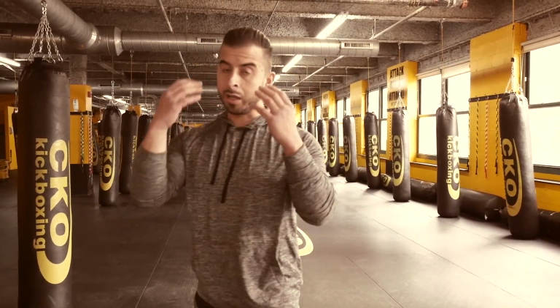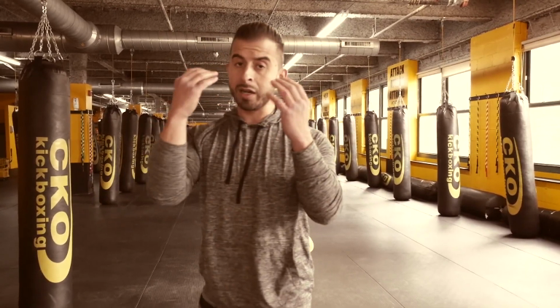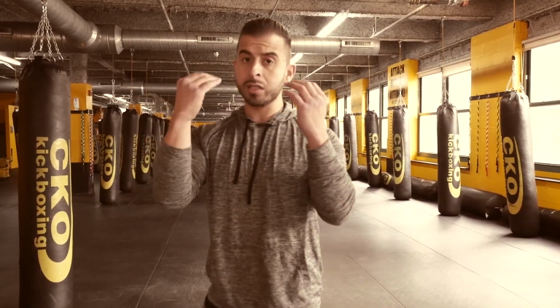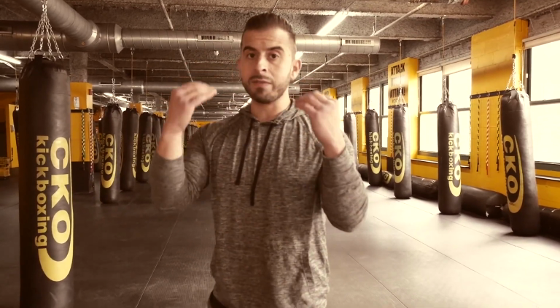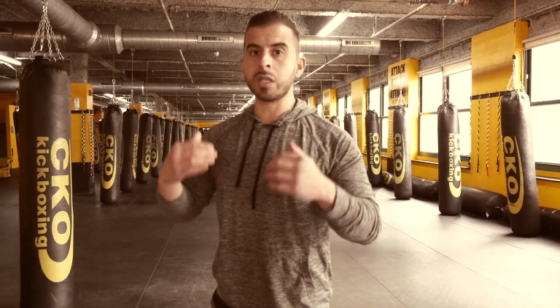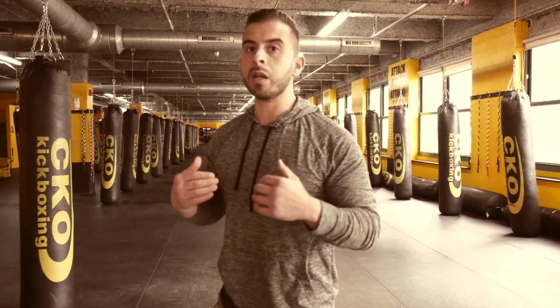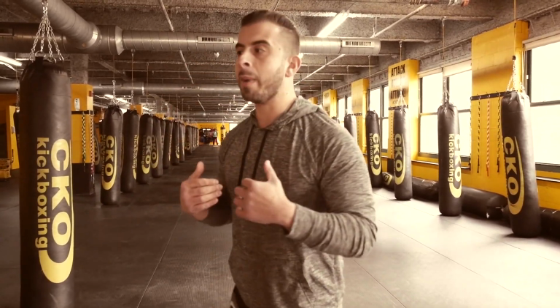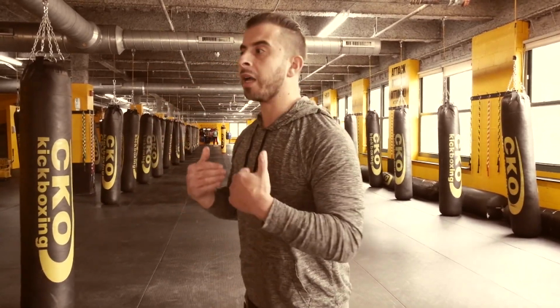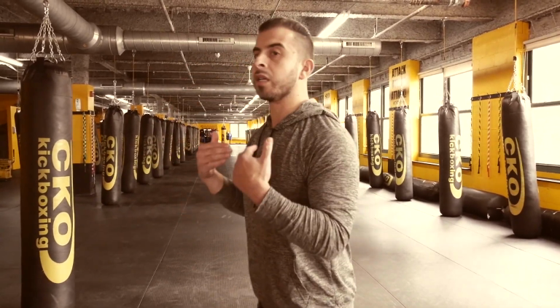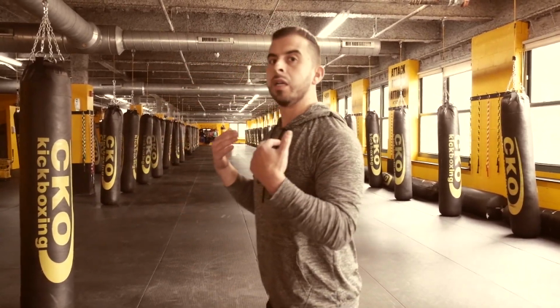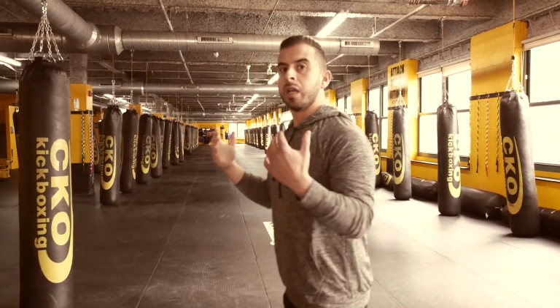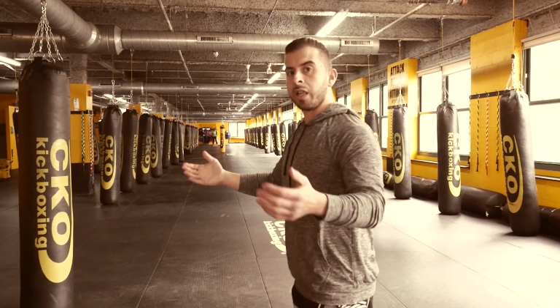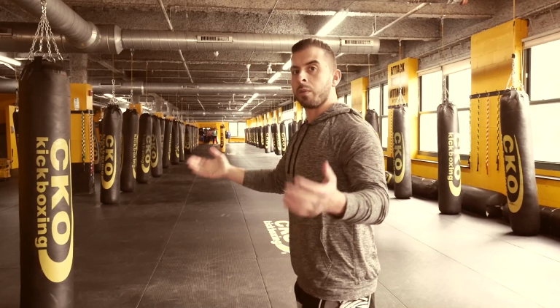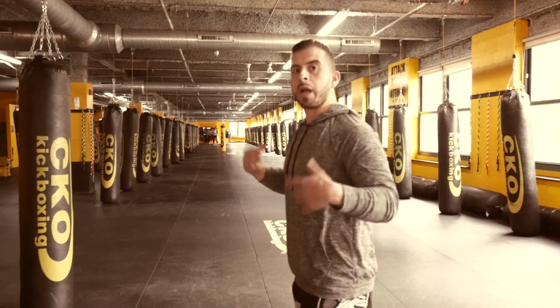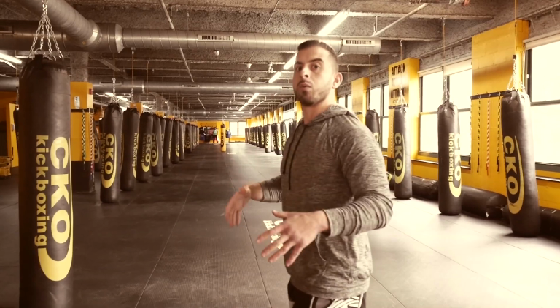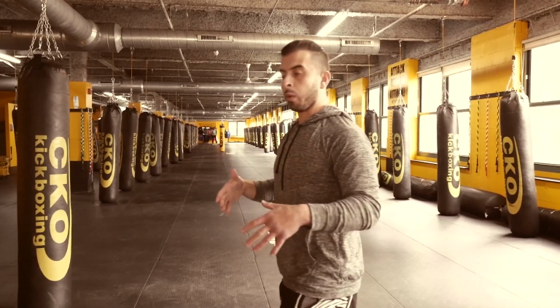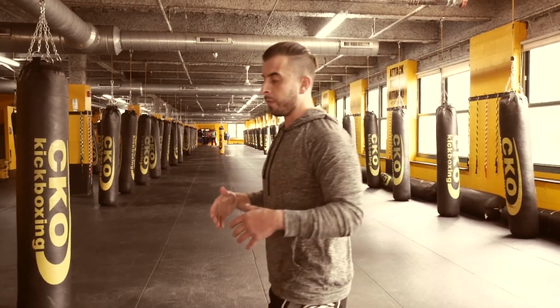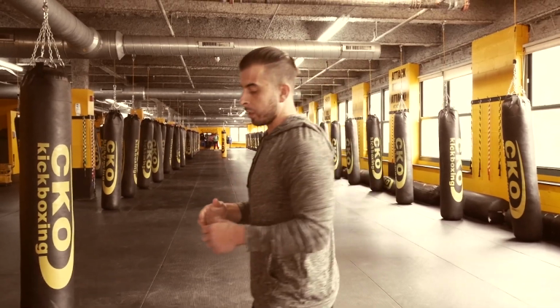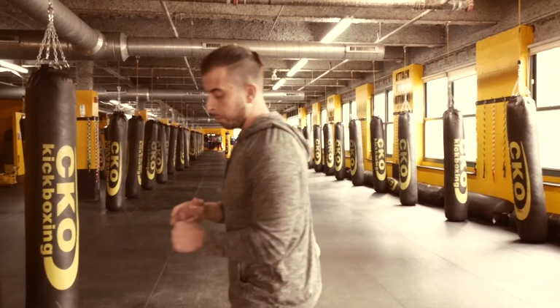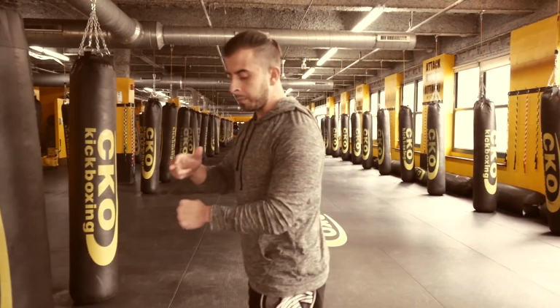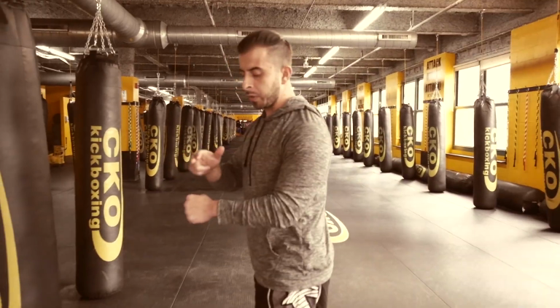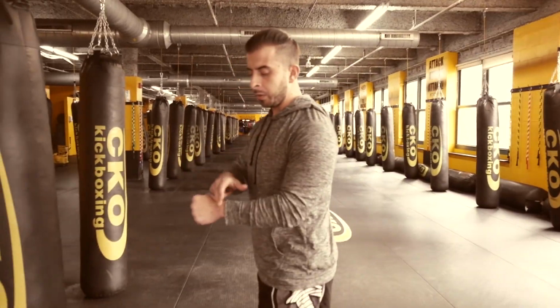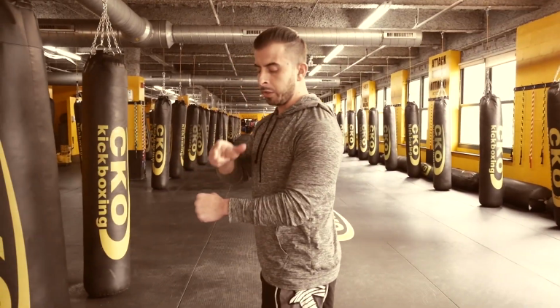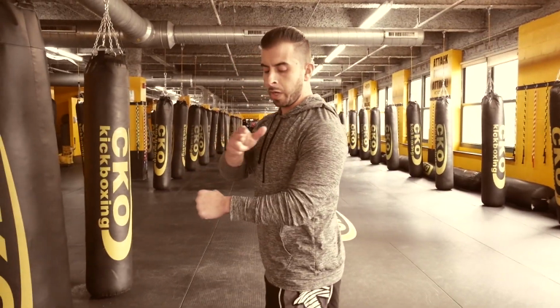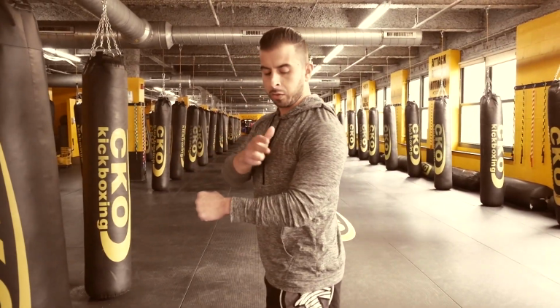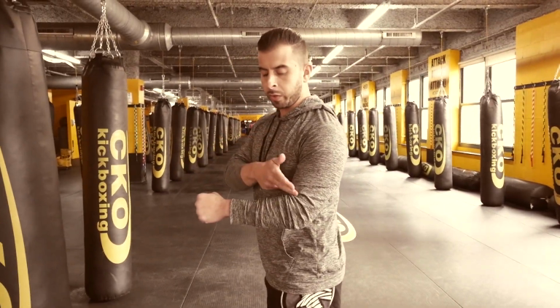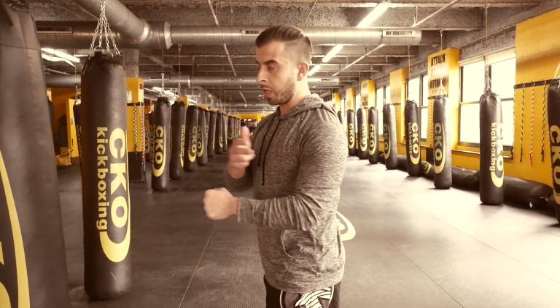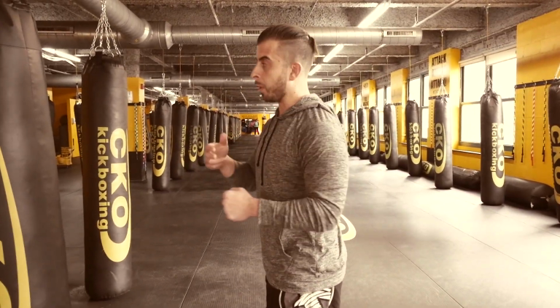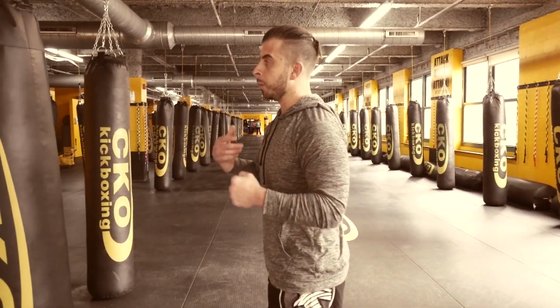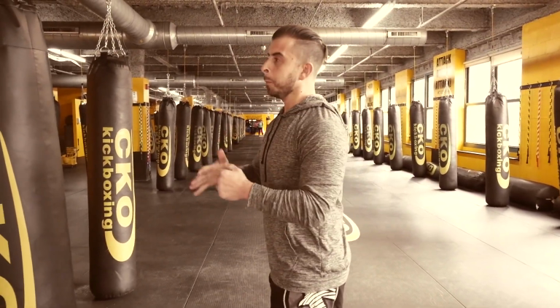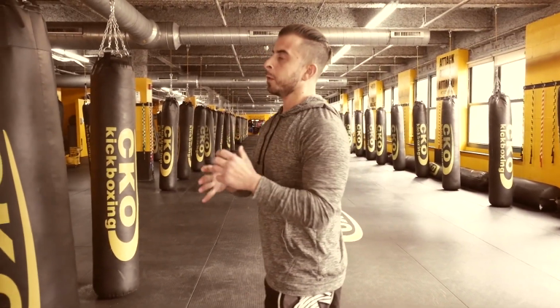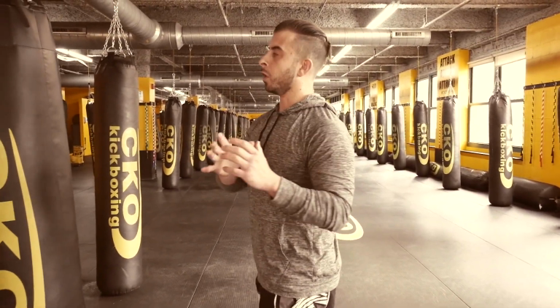A lot of the stuff is done in the mind, and then your body will reflect it. Lead two knuckles, wrist, elbow.